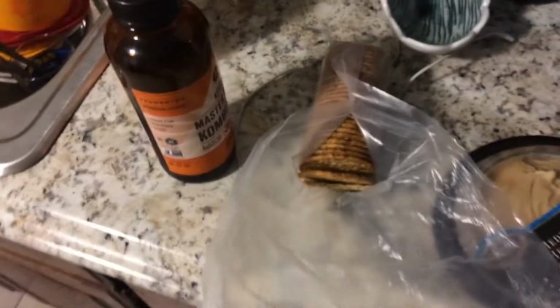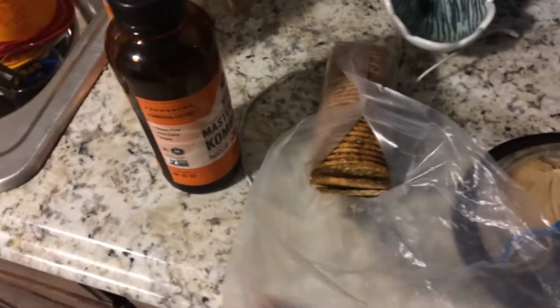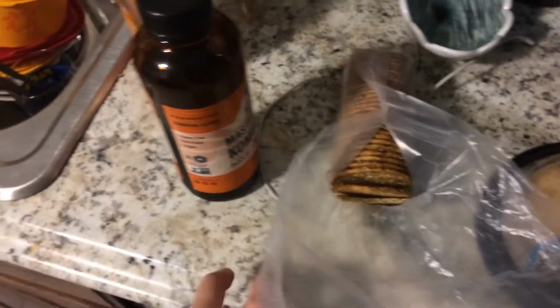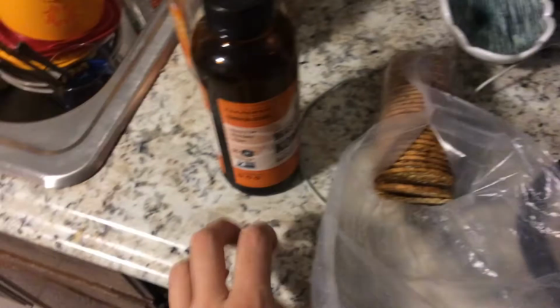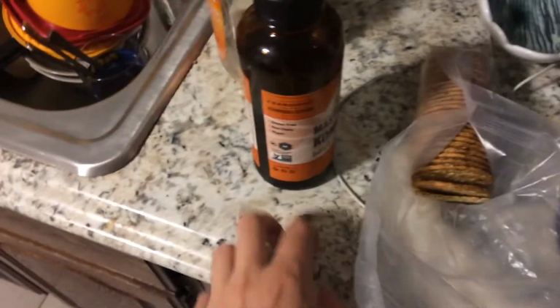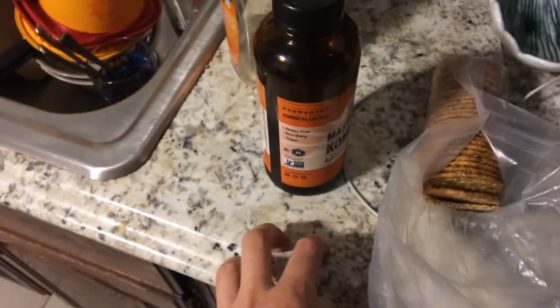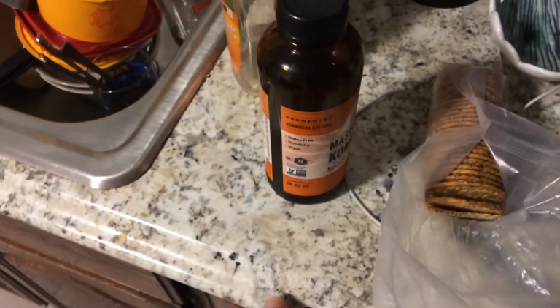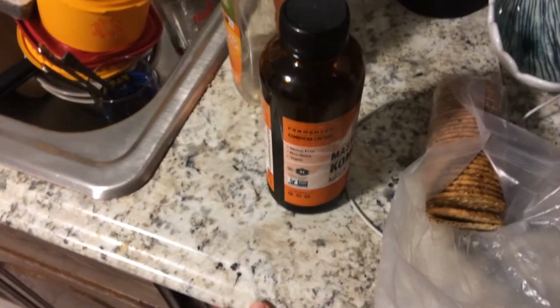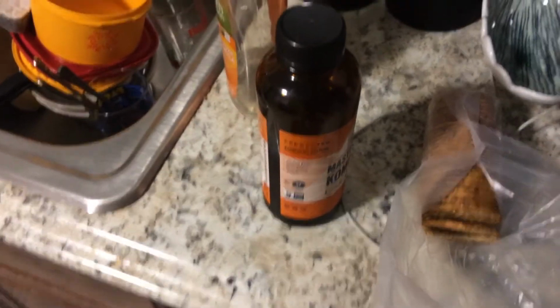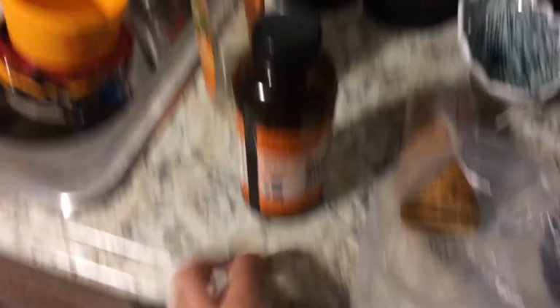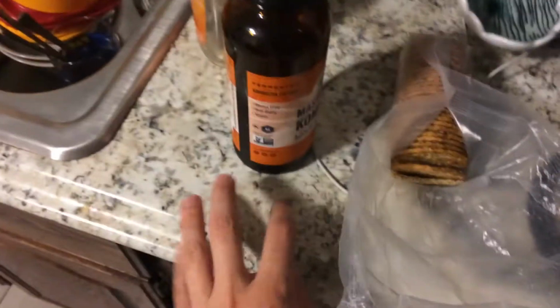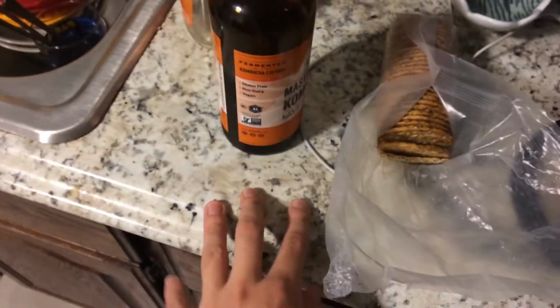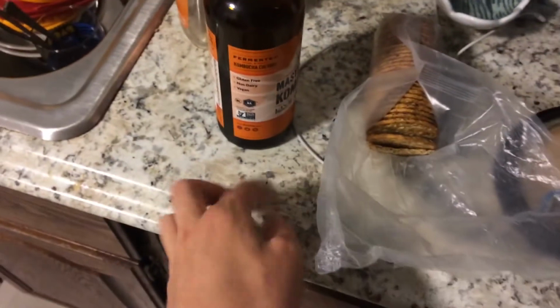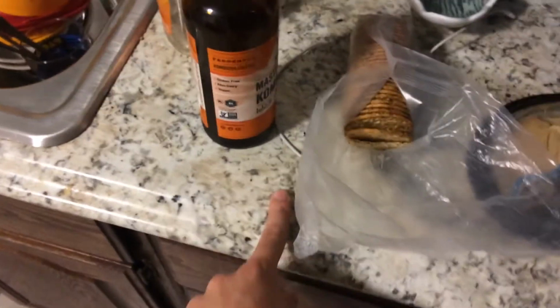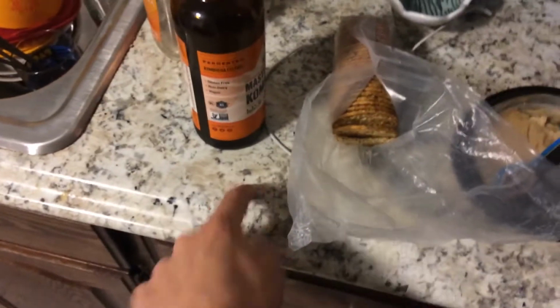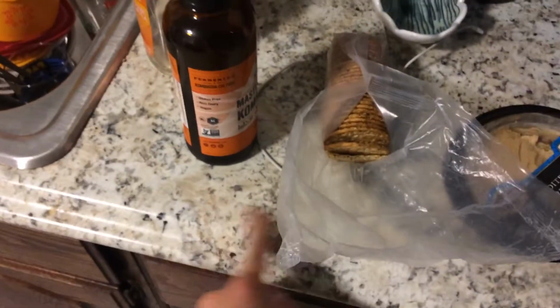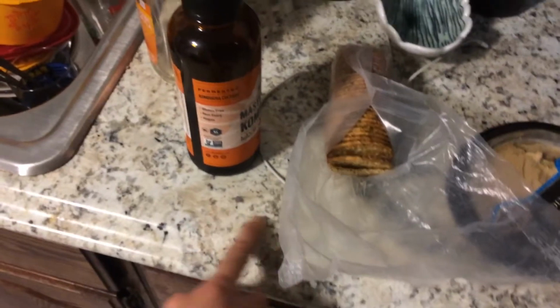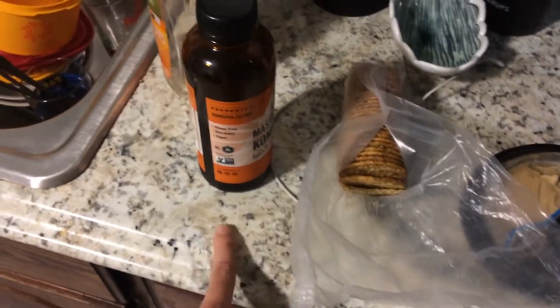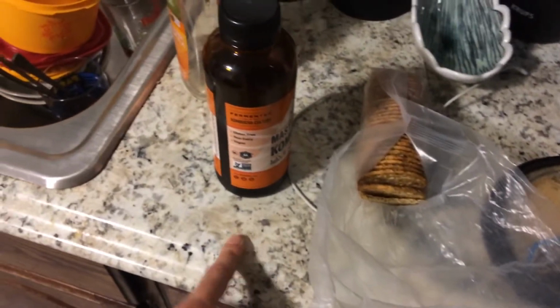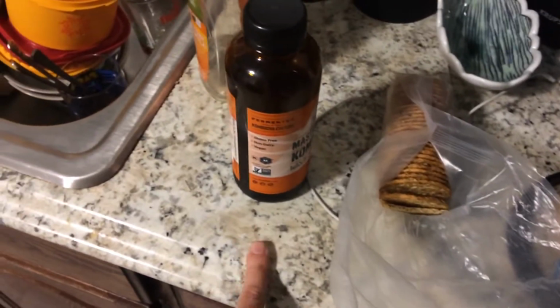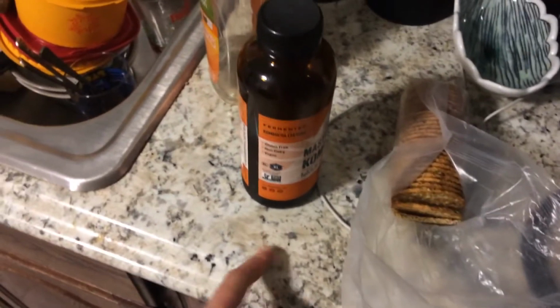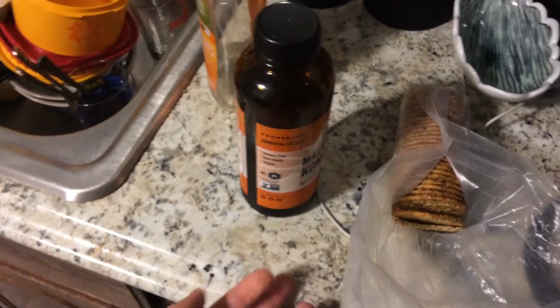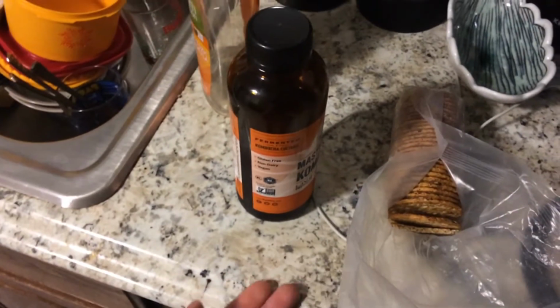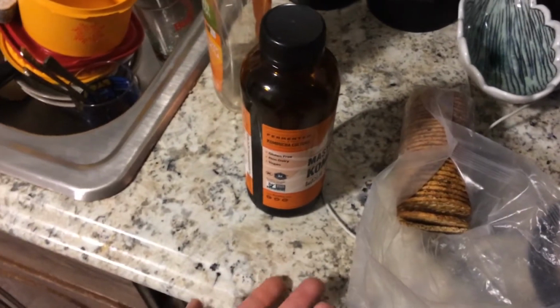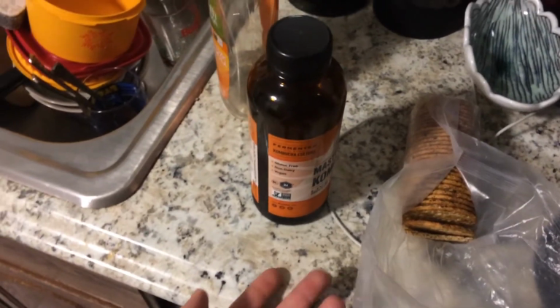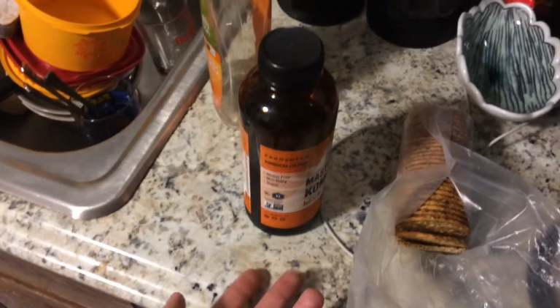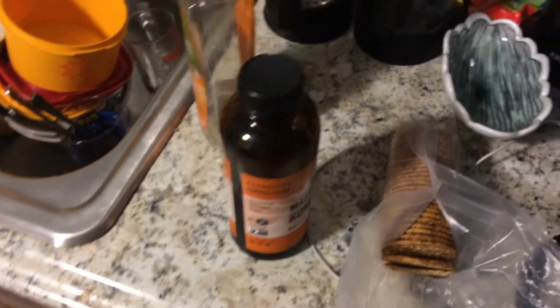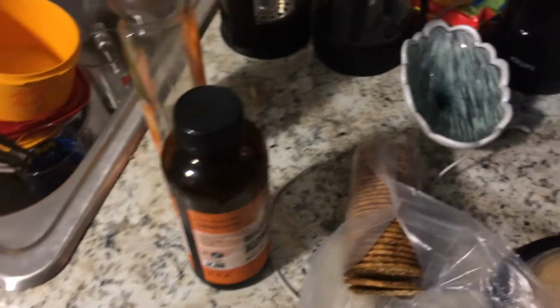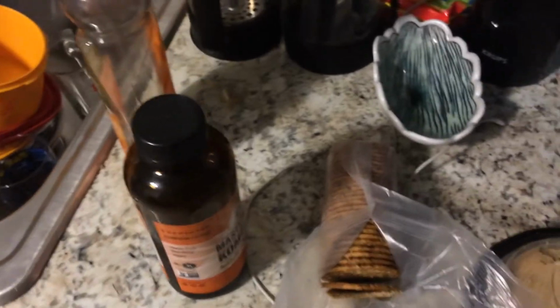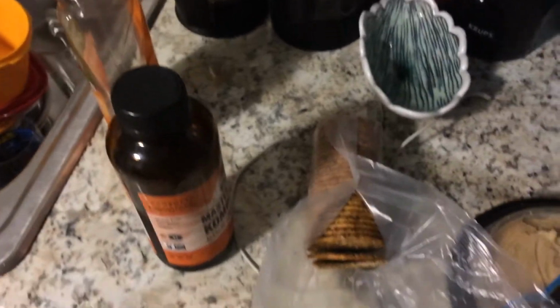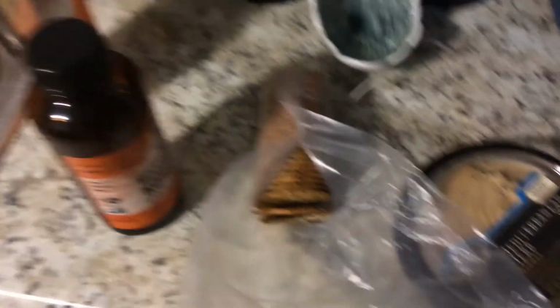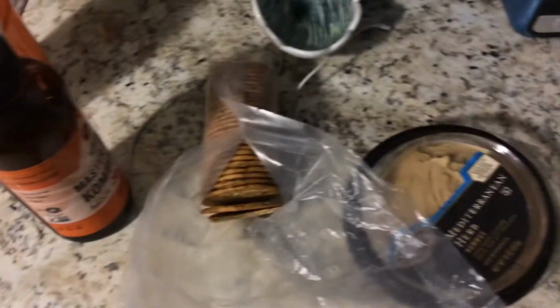Got the faux granite countertops. It's just a laminate, but it looks nice.